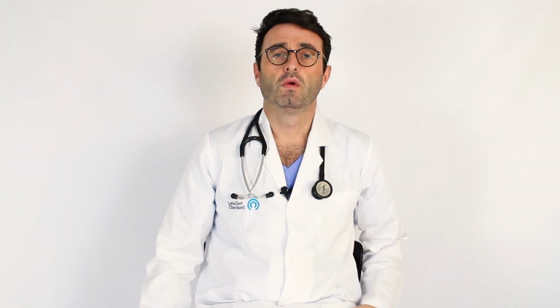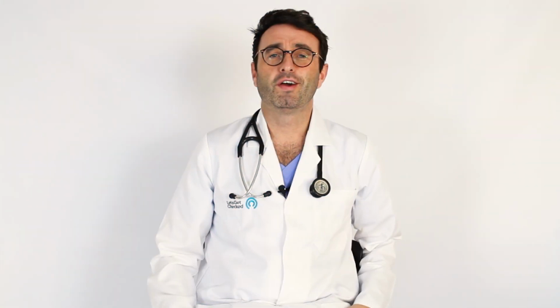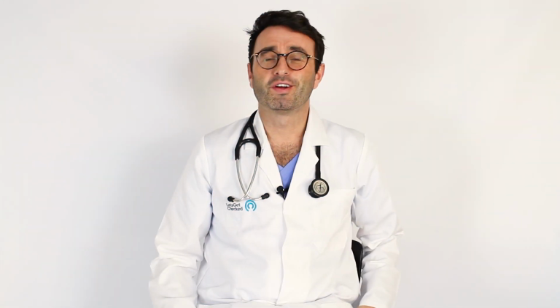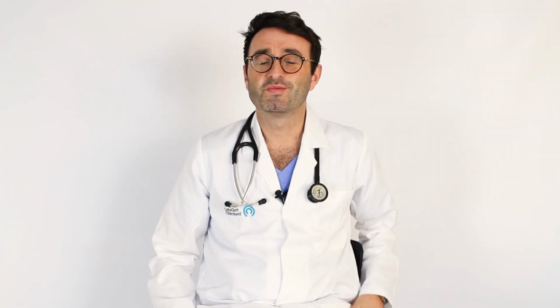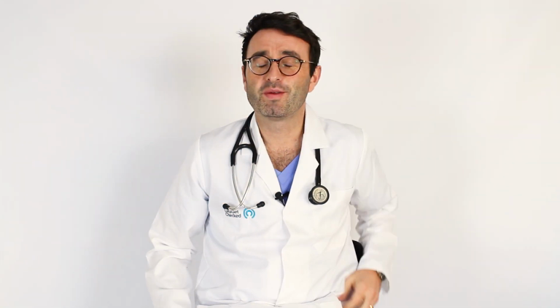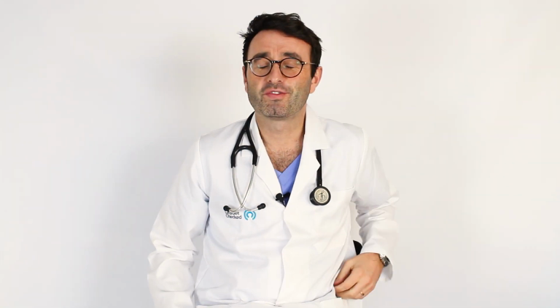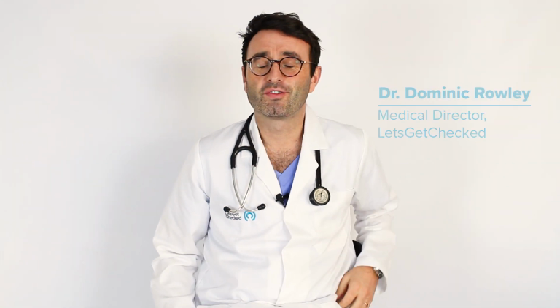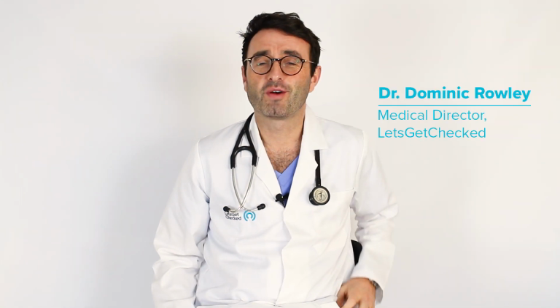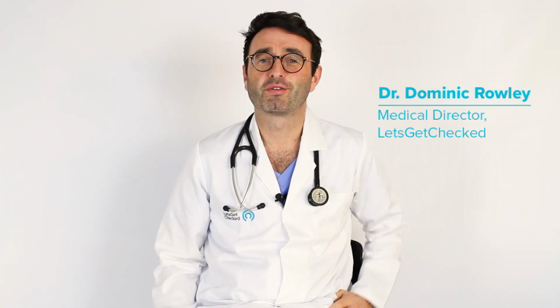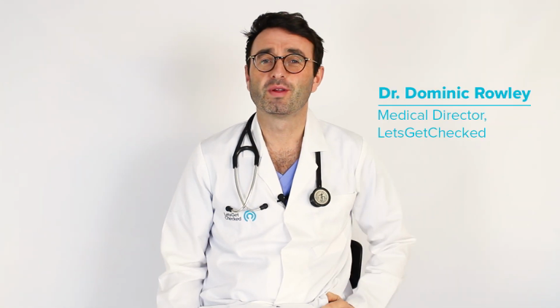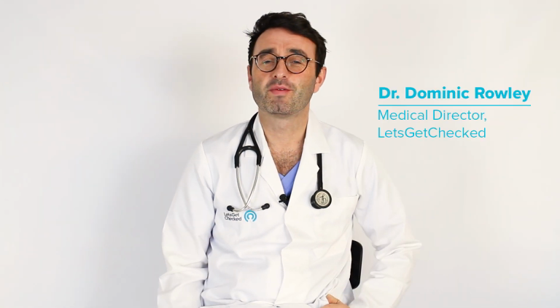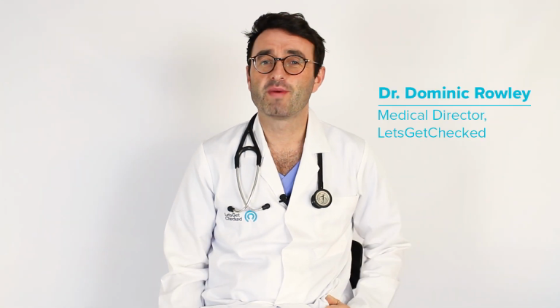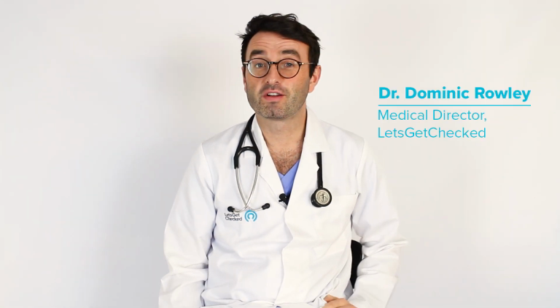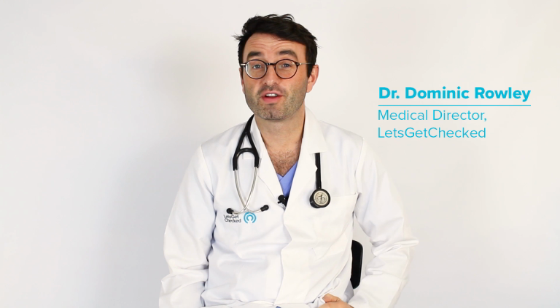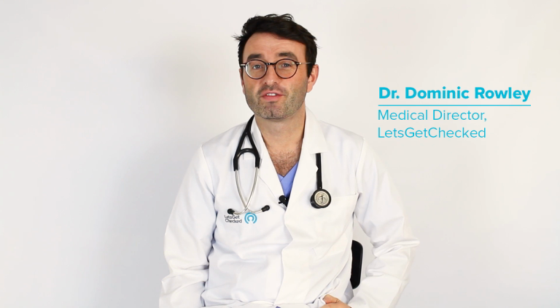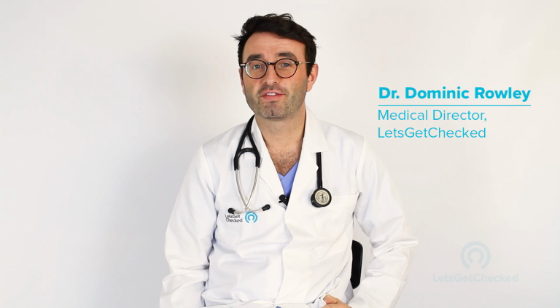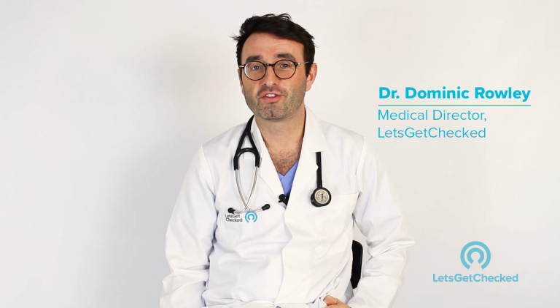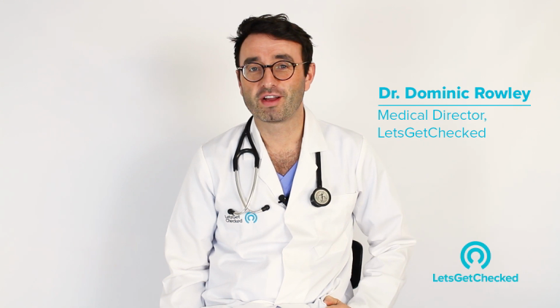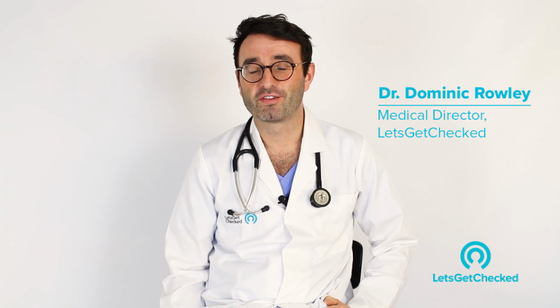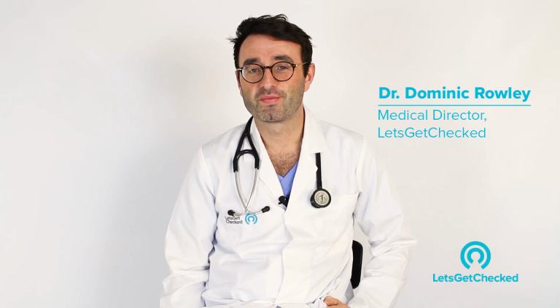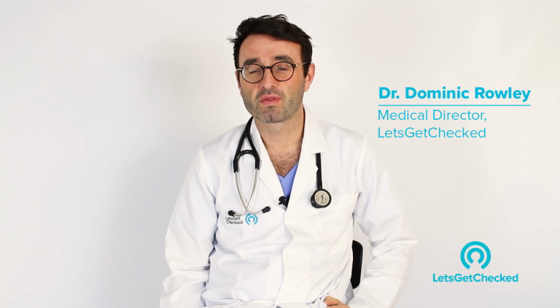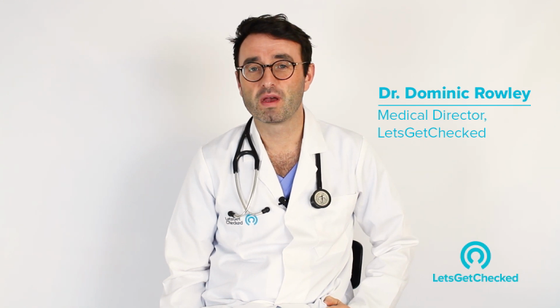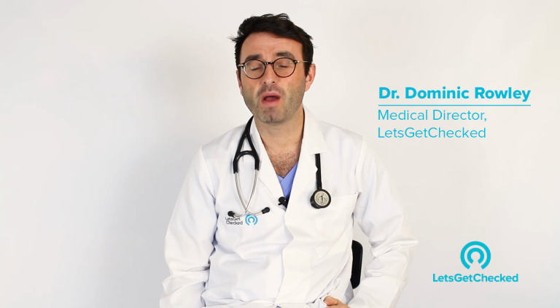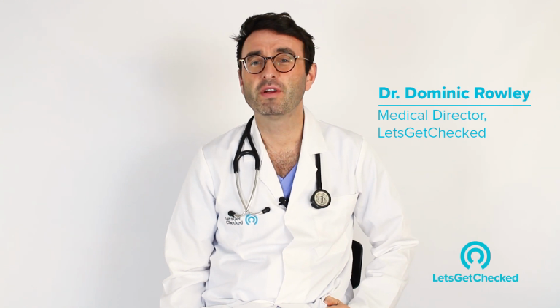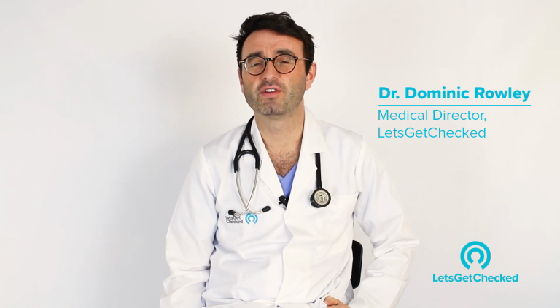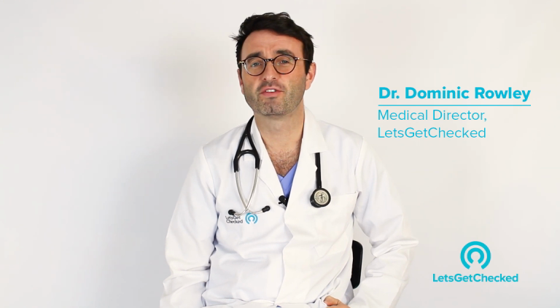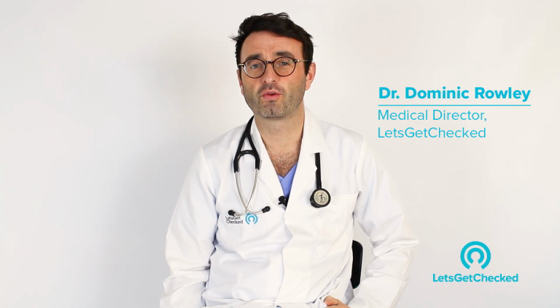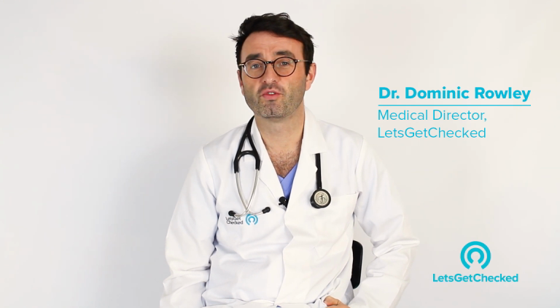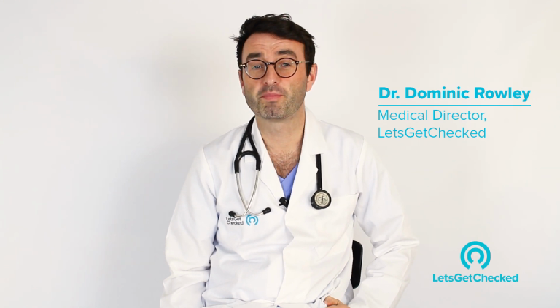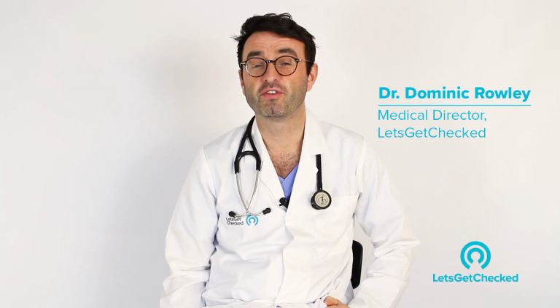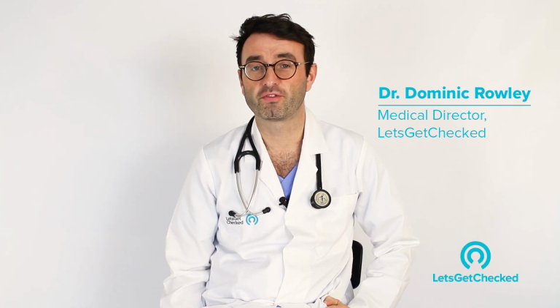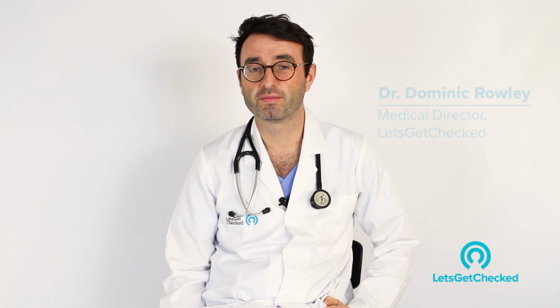Hi there, my name is Dr. Dominic Rowley and I'm the medical director of Let's Get Checked. I'm here today to talk to you about progesterone.